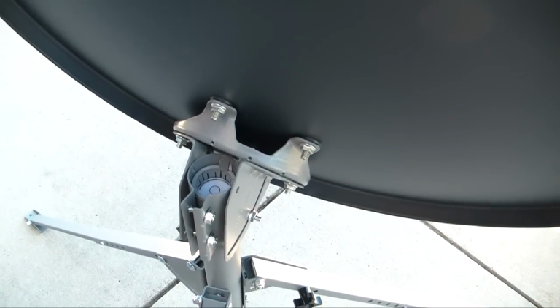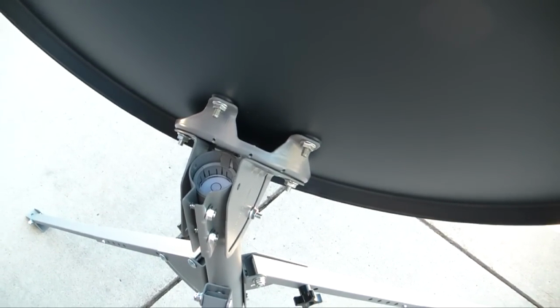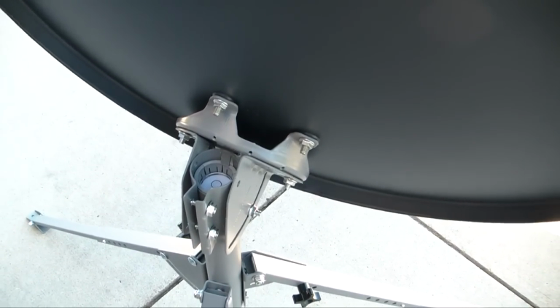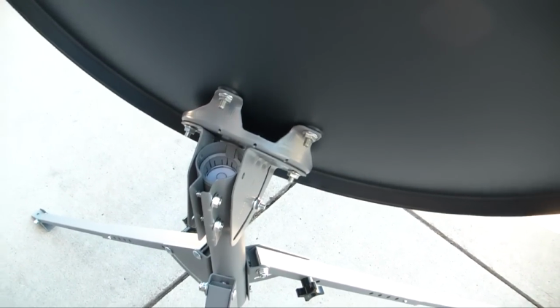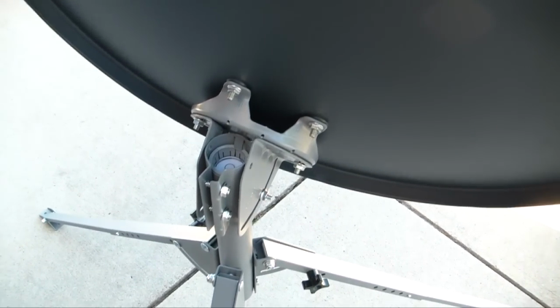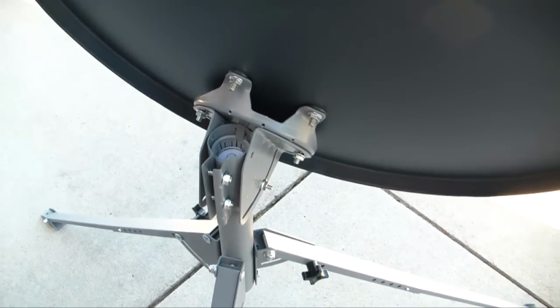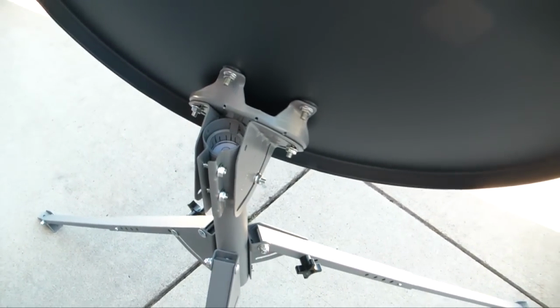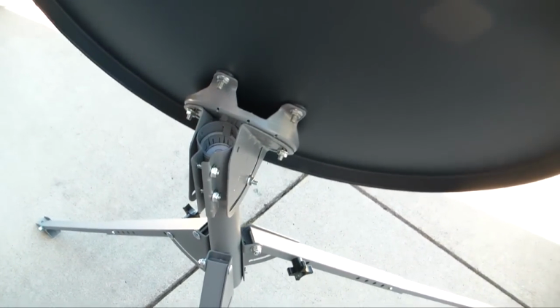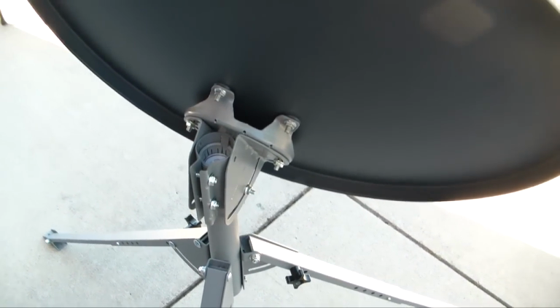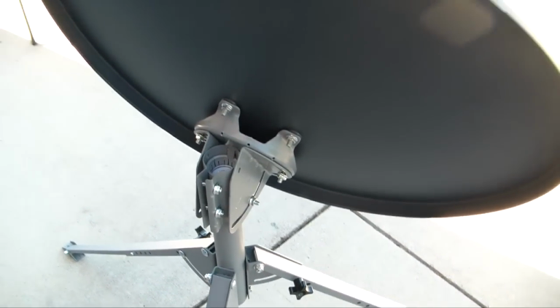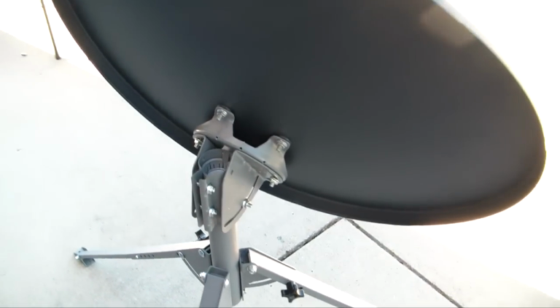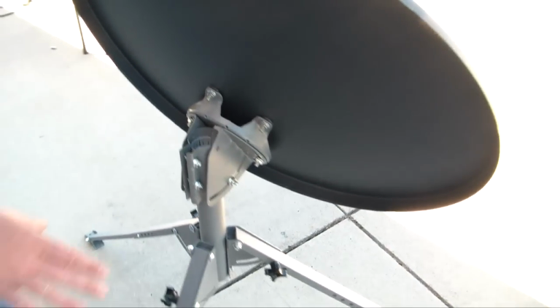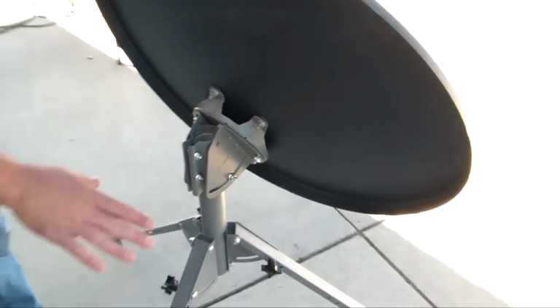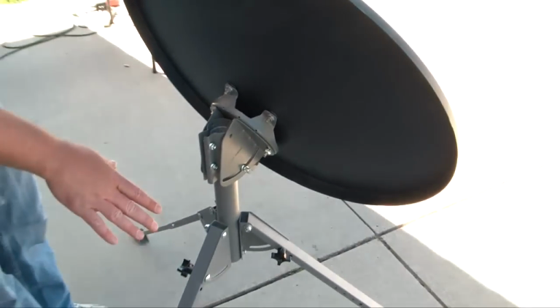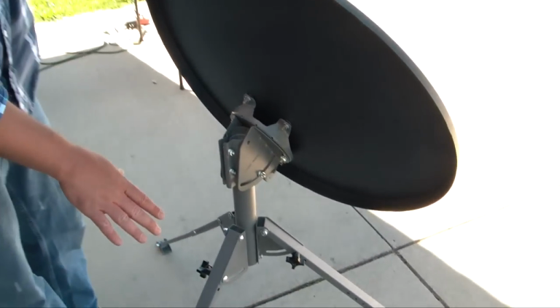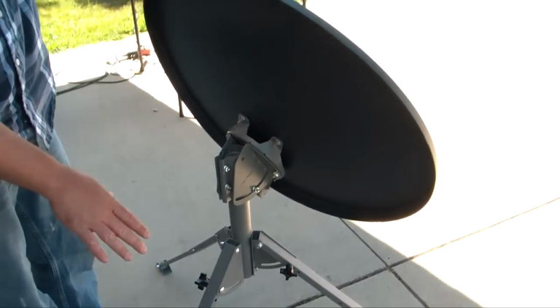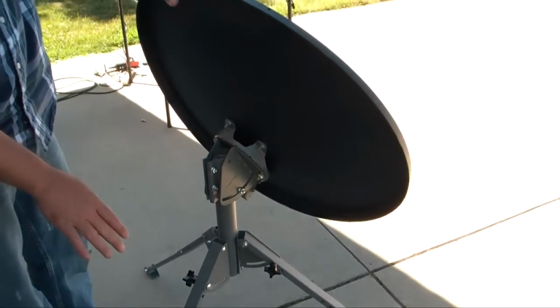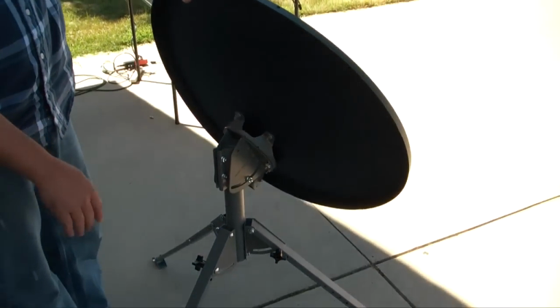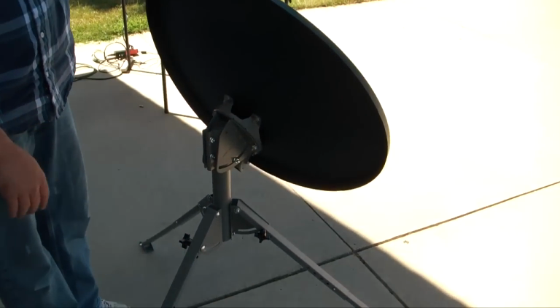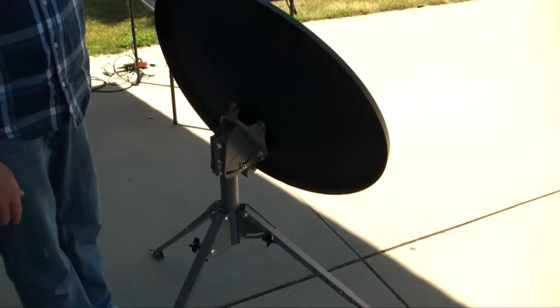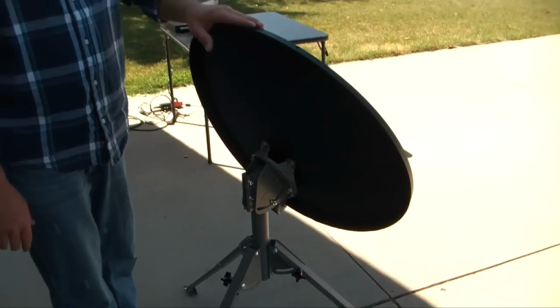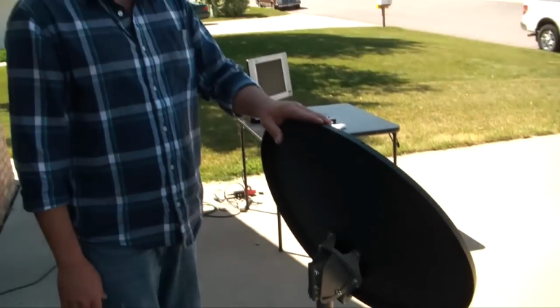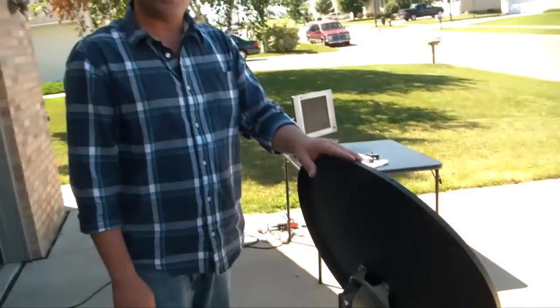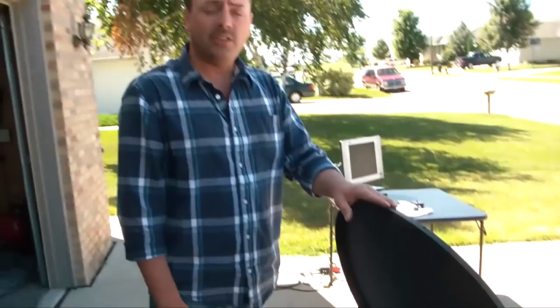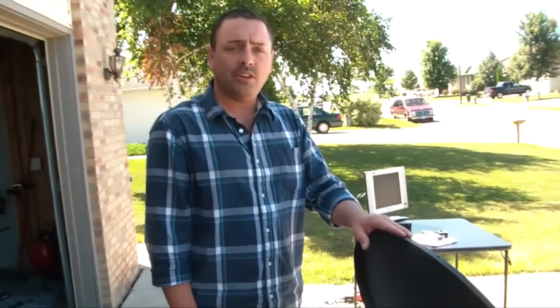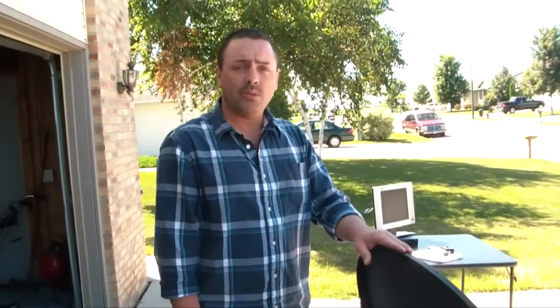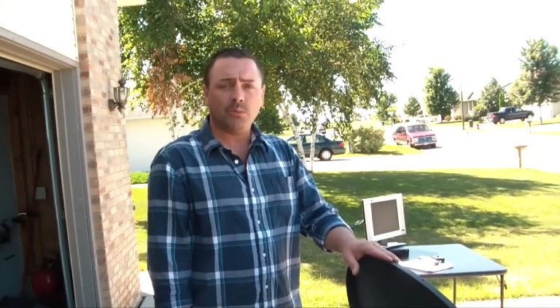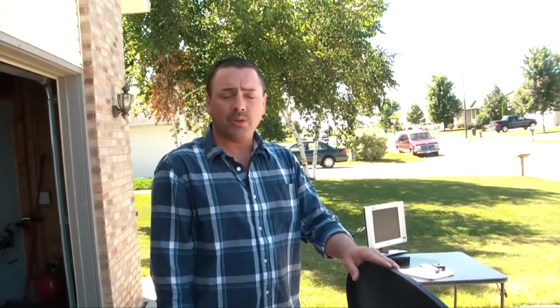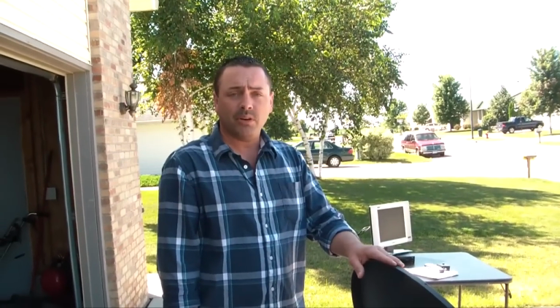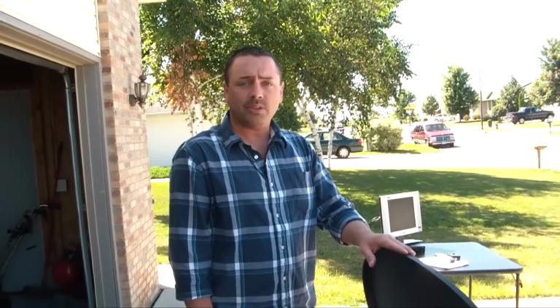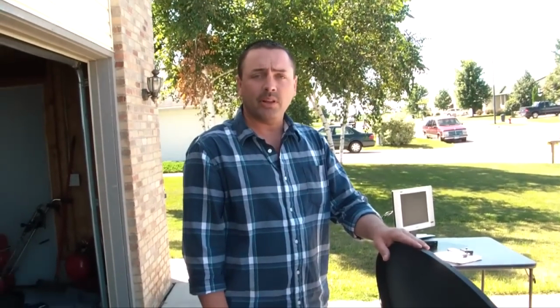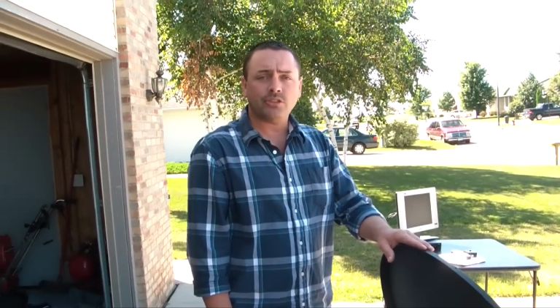Now we have the satellite dish mounted onto the tripod. Let's continue on with our installation.